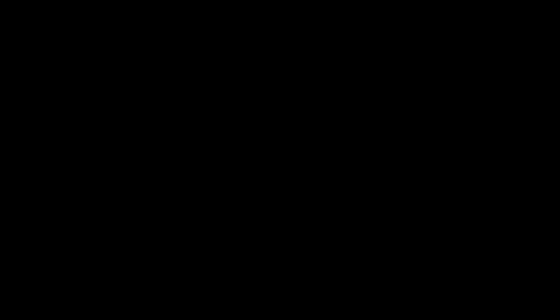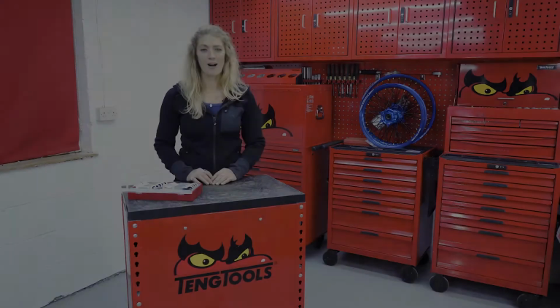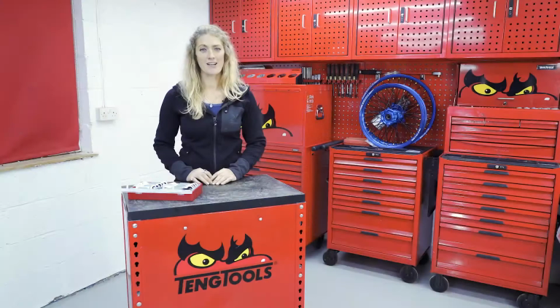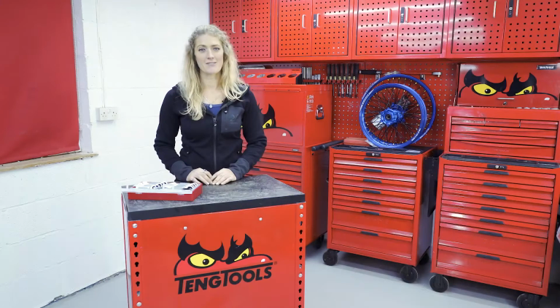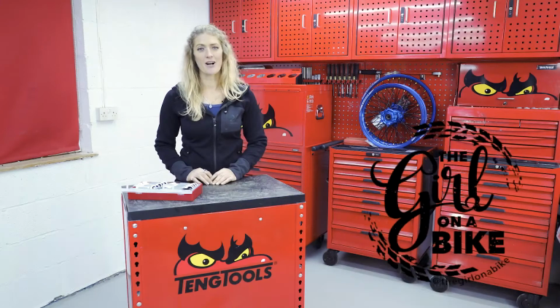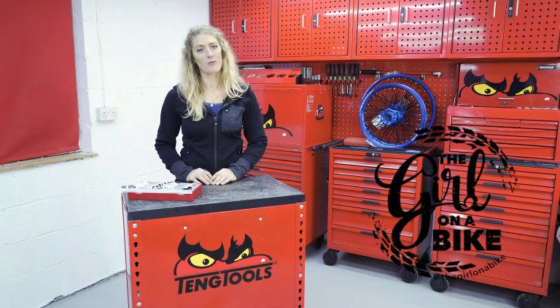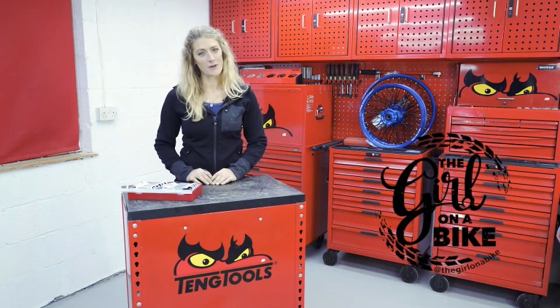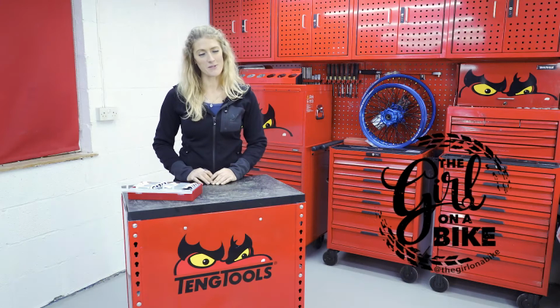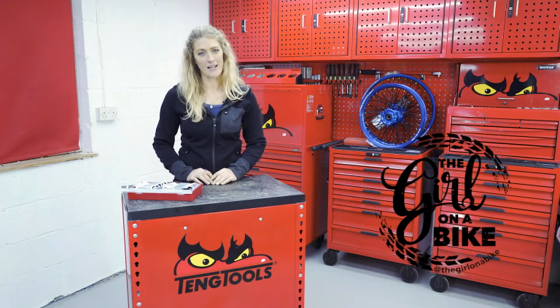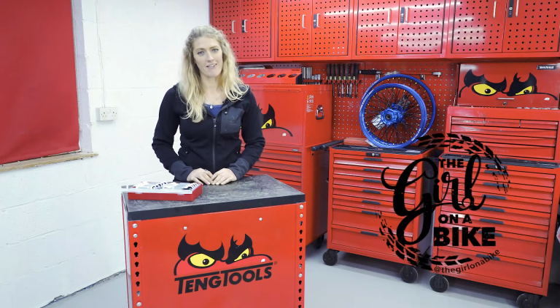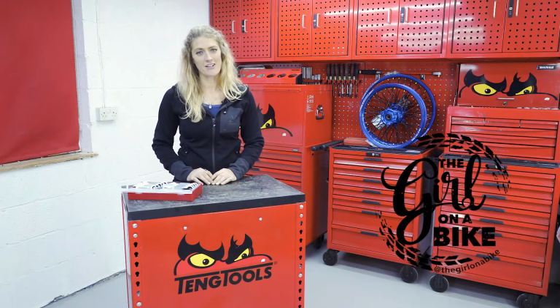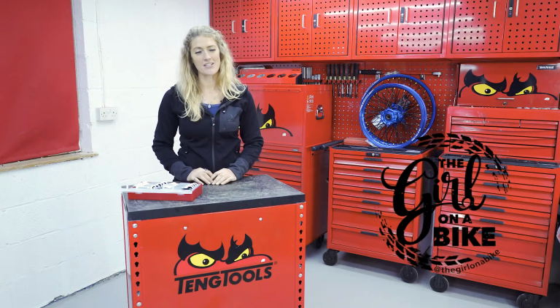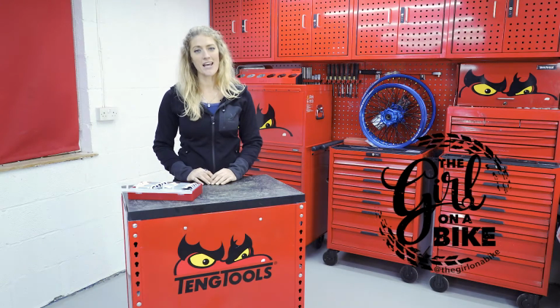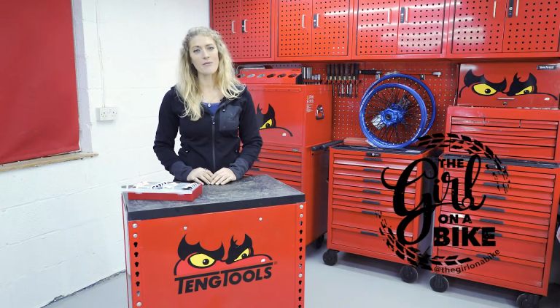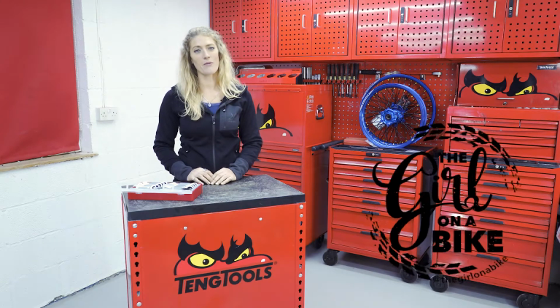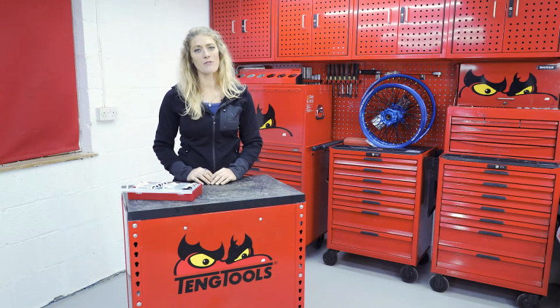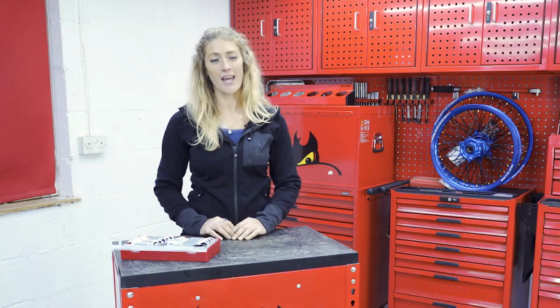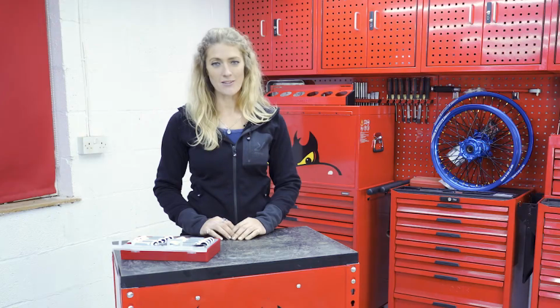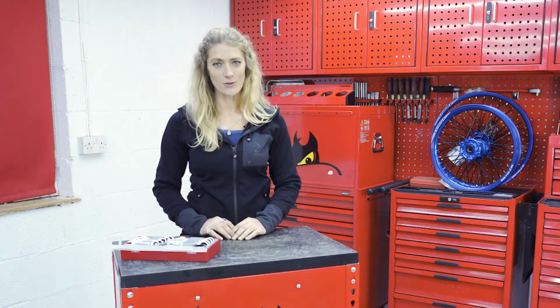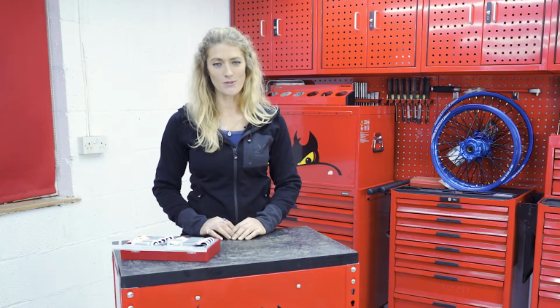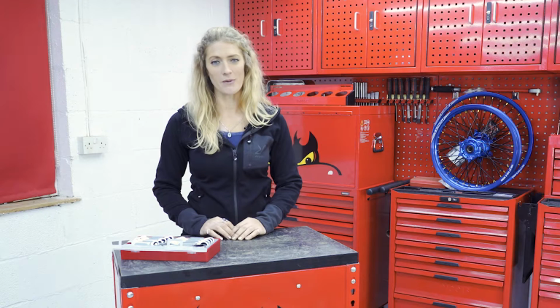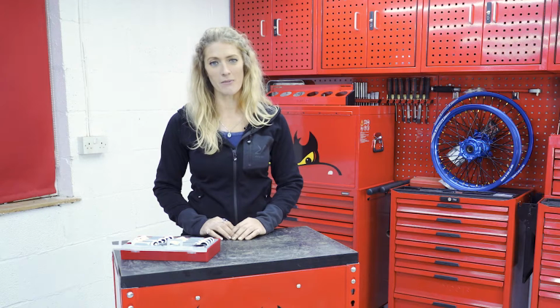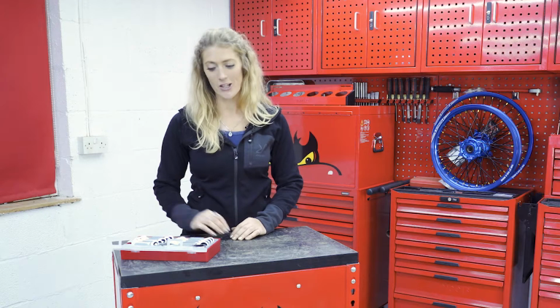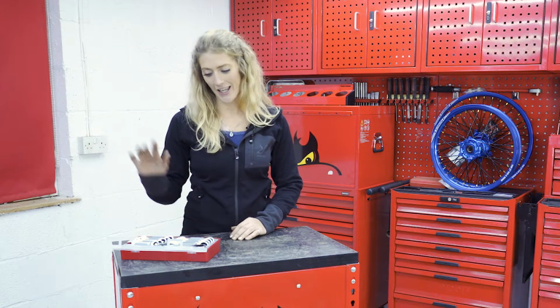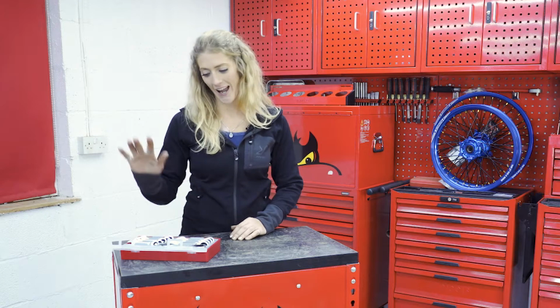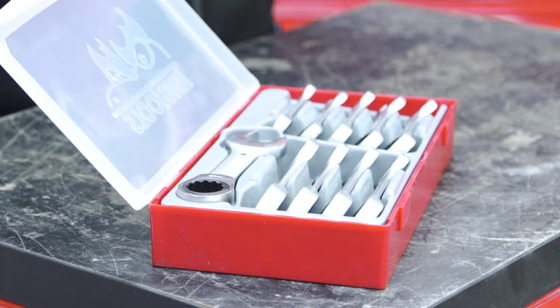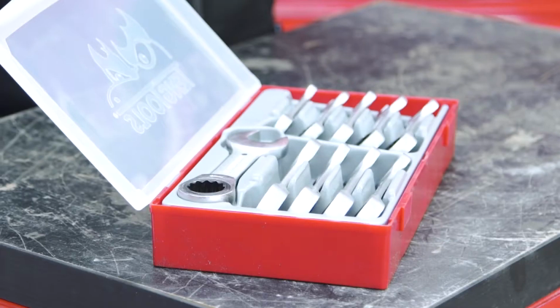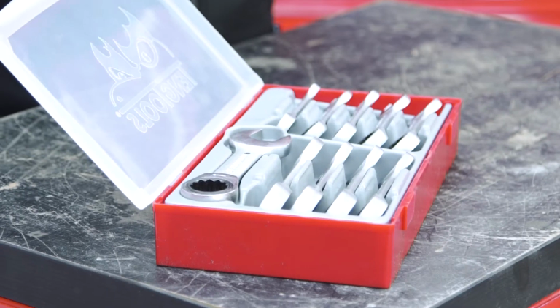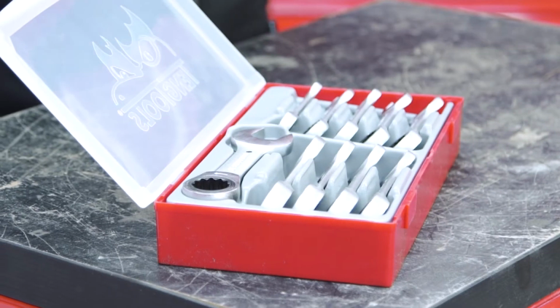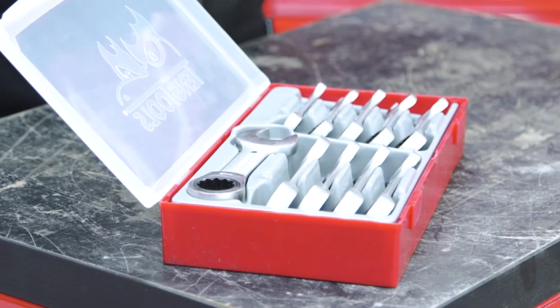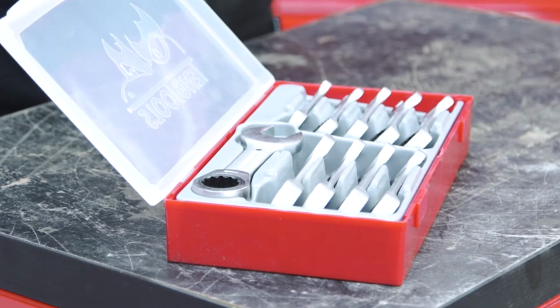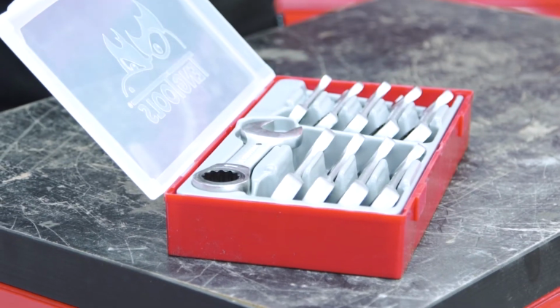I'm Vanessa Ruck, welcome to my garage. Today I'm with 10 Tools and we're going to be looking at the stubby ratchet spanners.